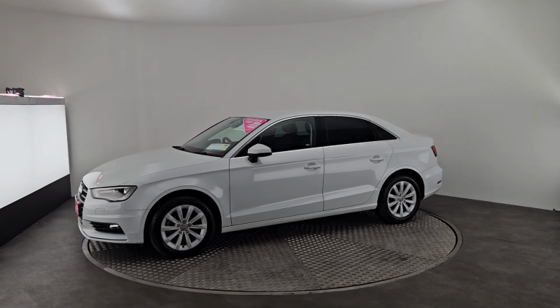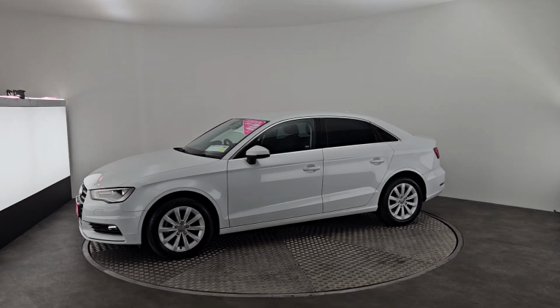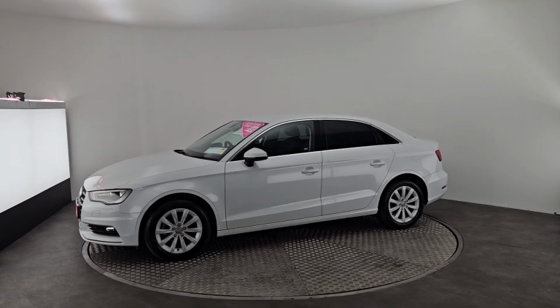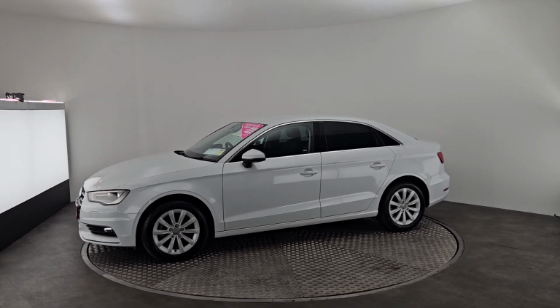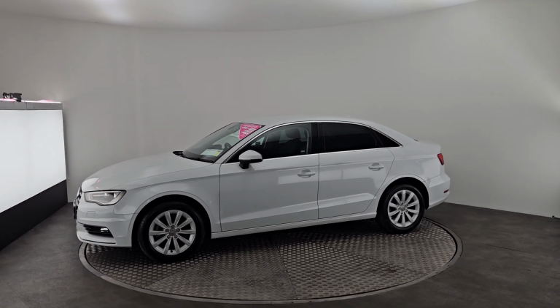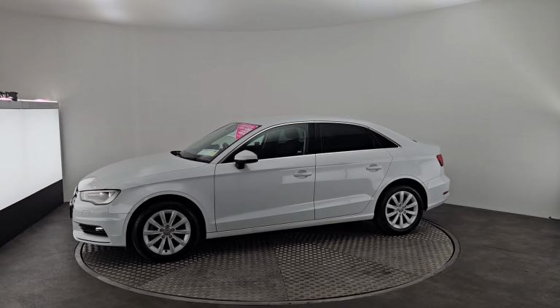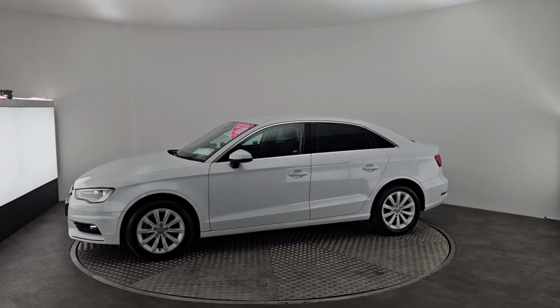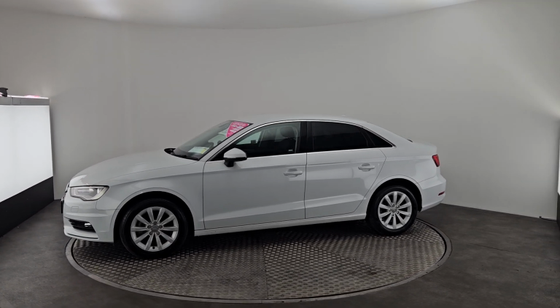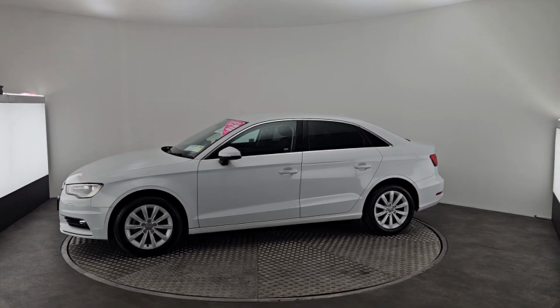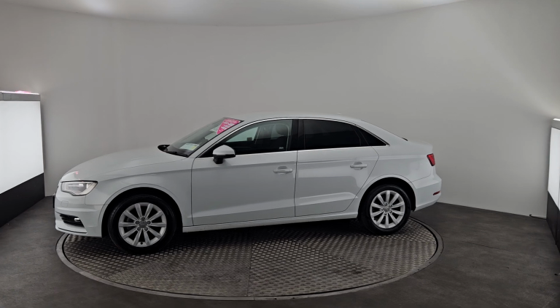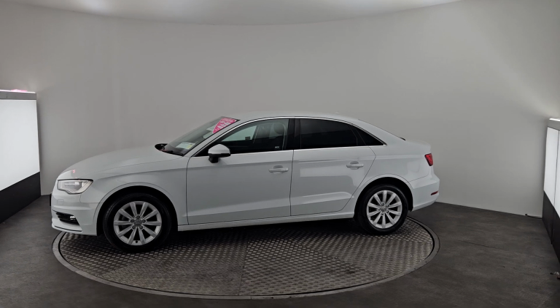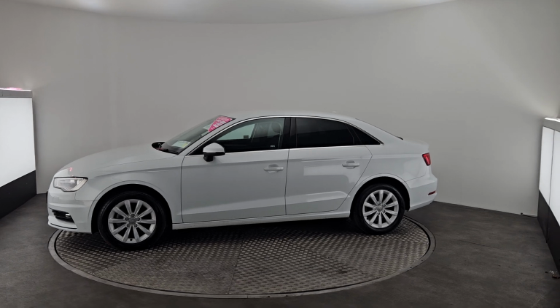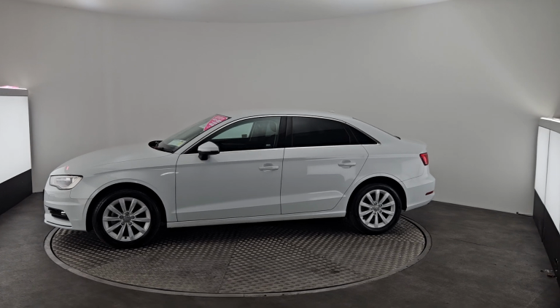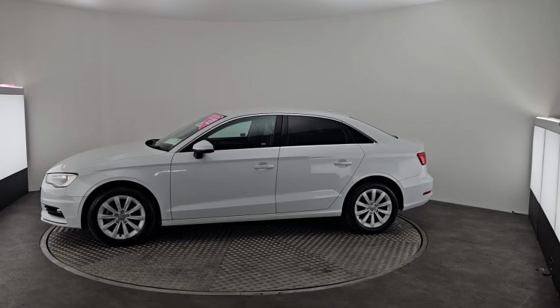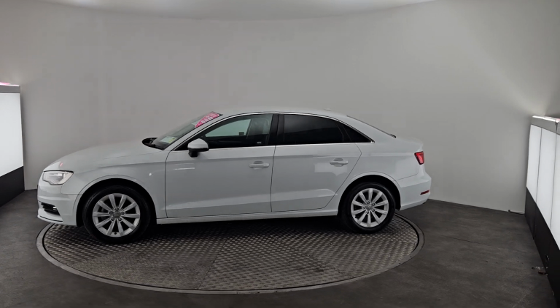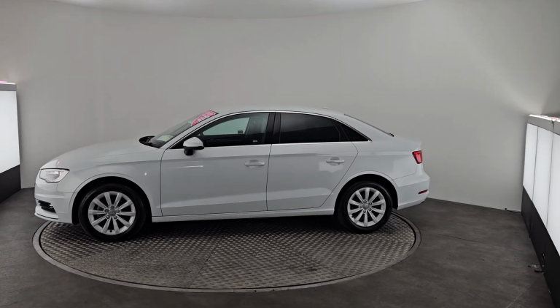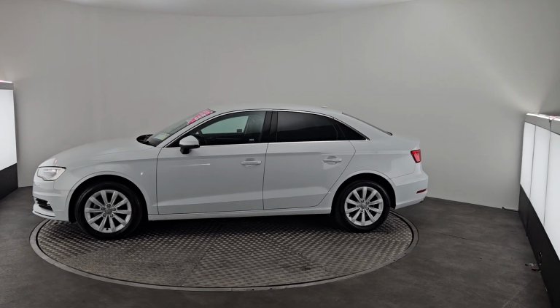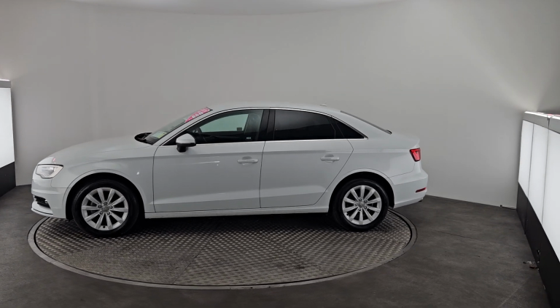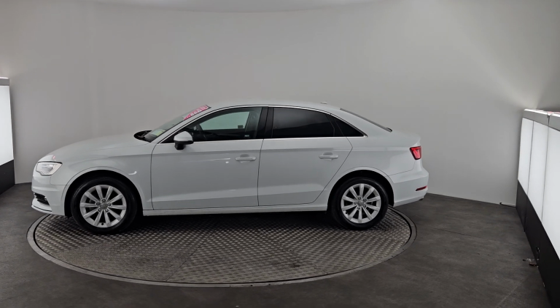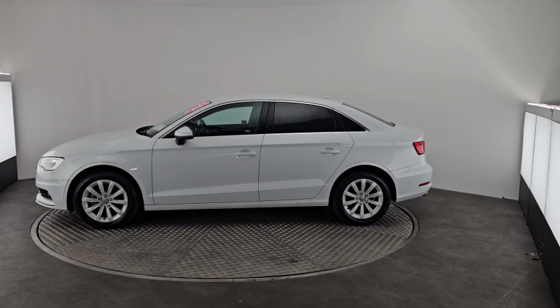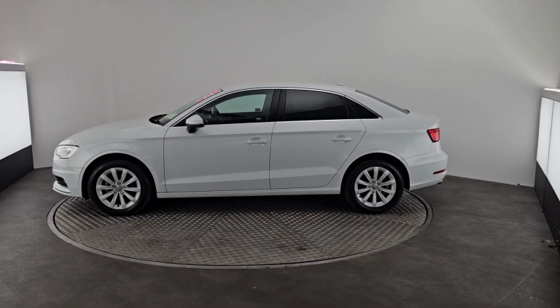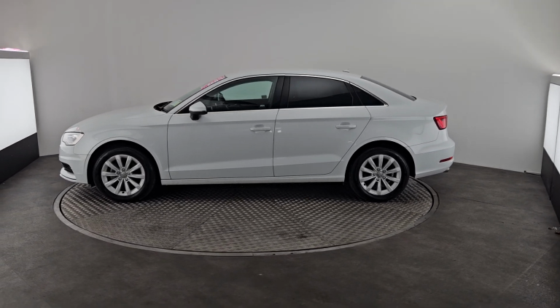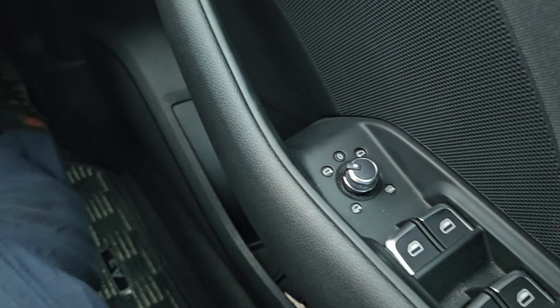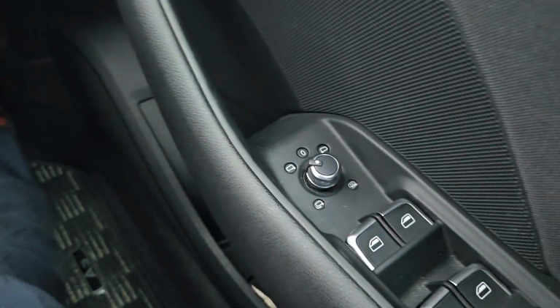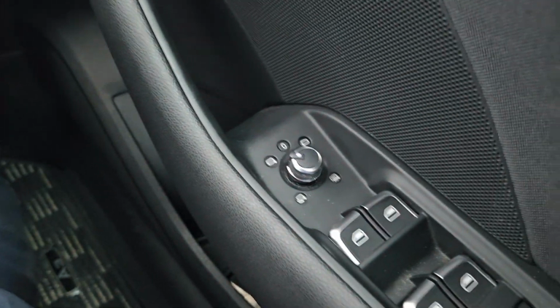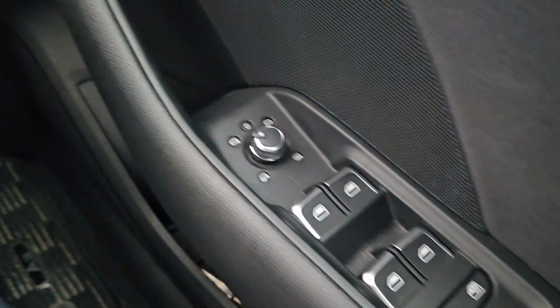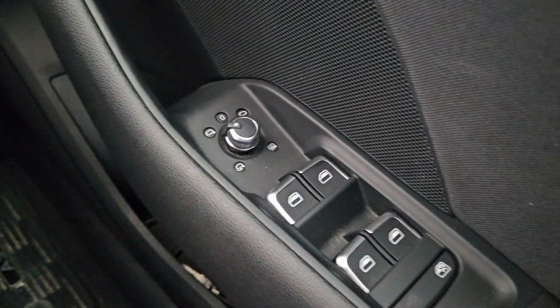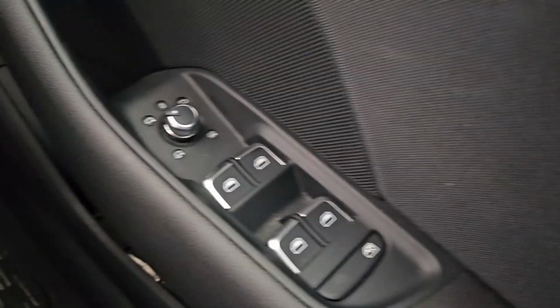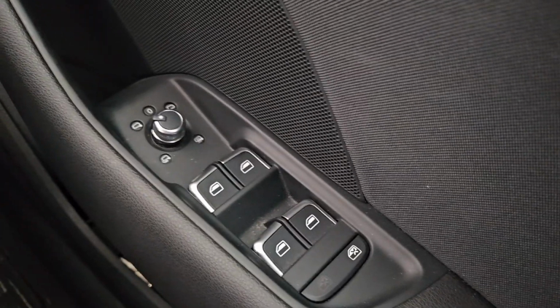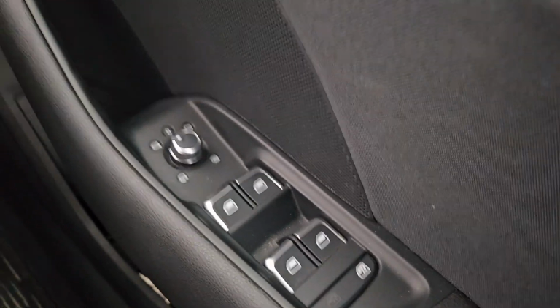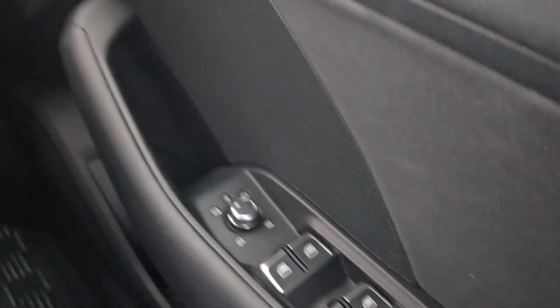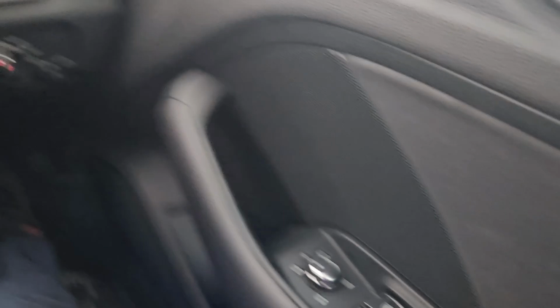Like the rest of our cars, the Audi comes with 12 months warranty, fully validated and fully serviced. Inside the A3 we have full electric windows,